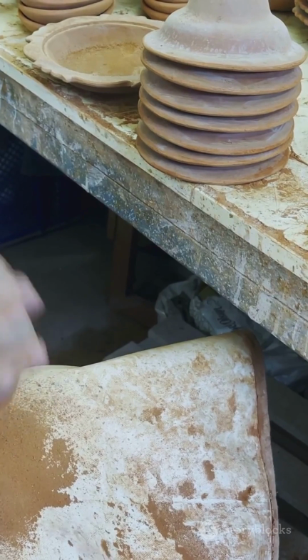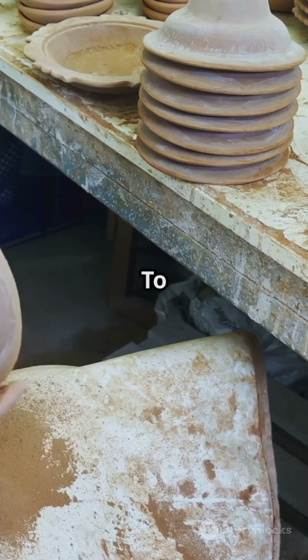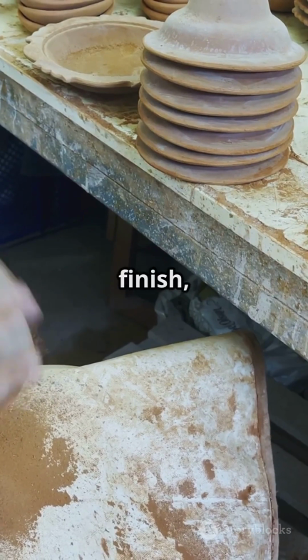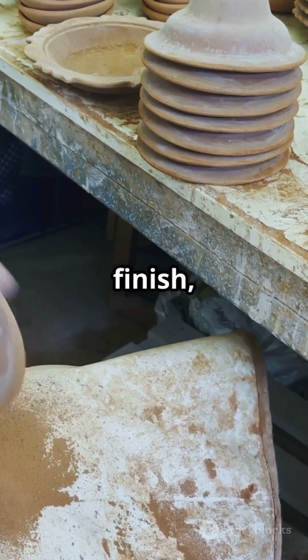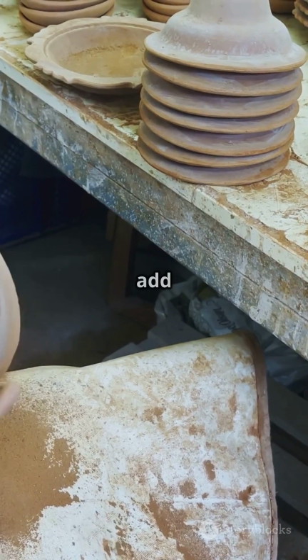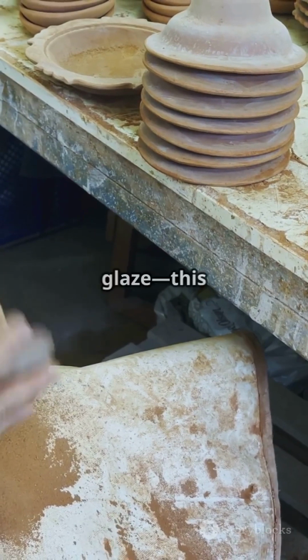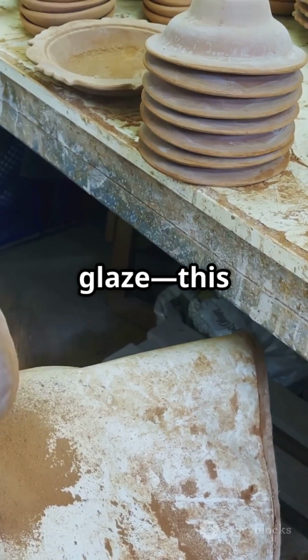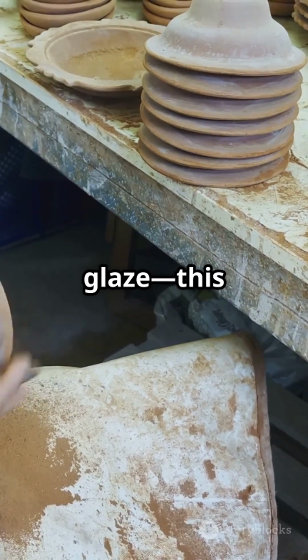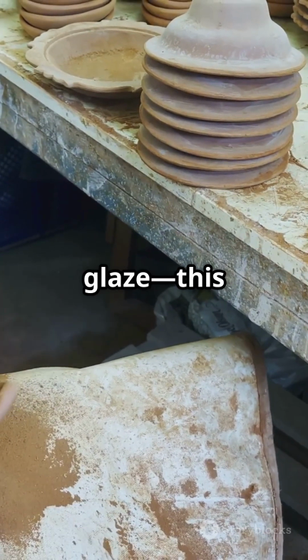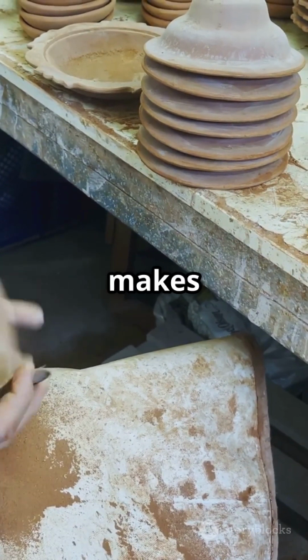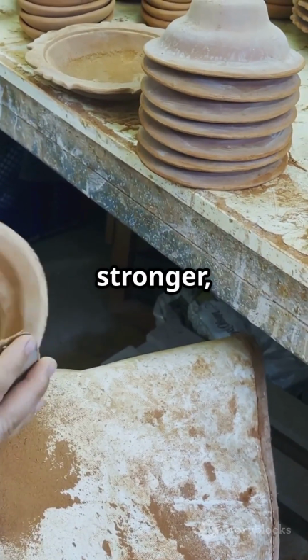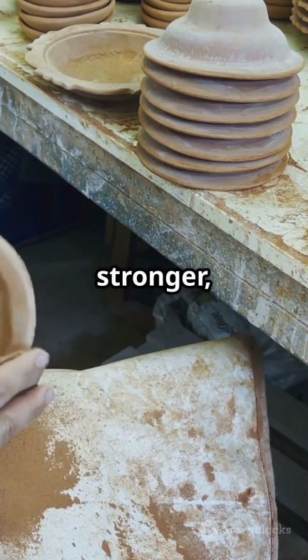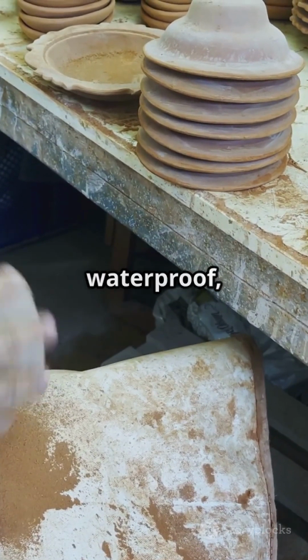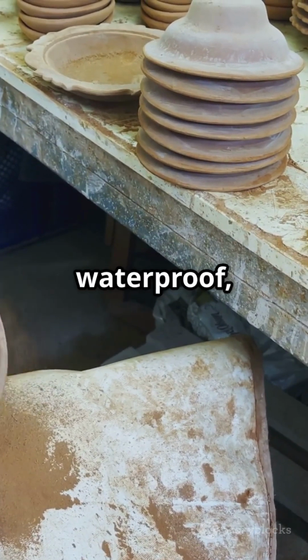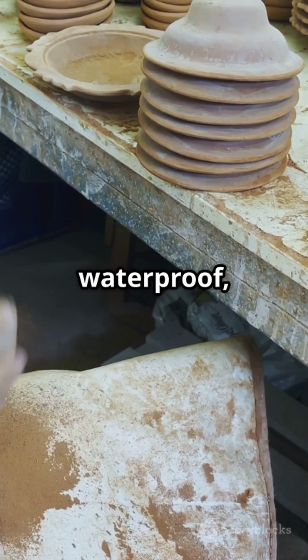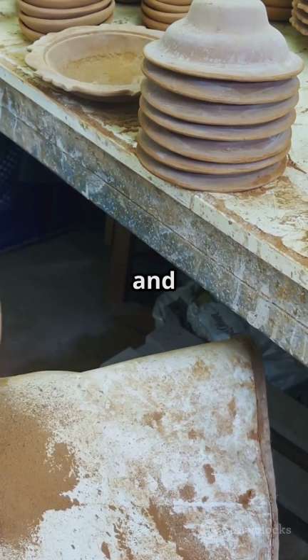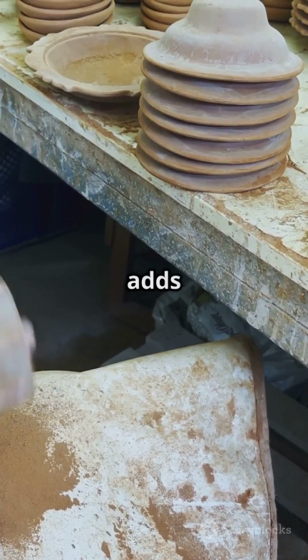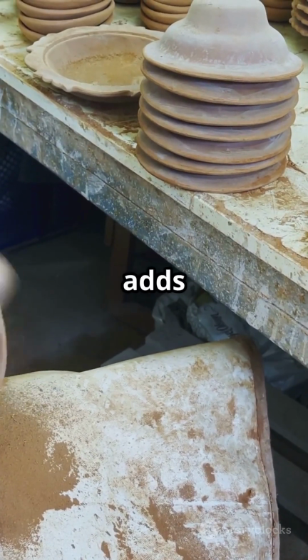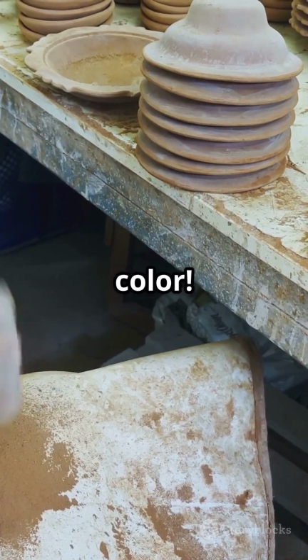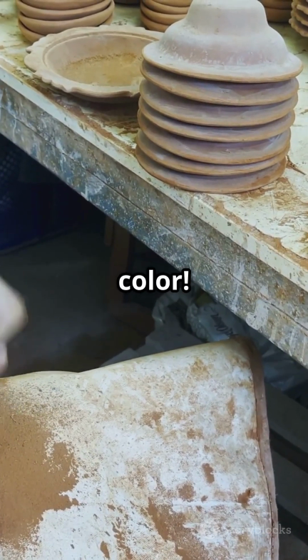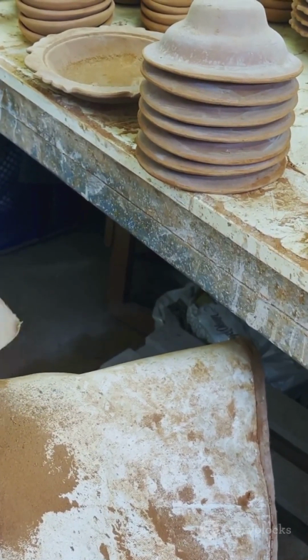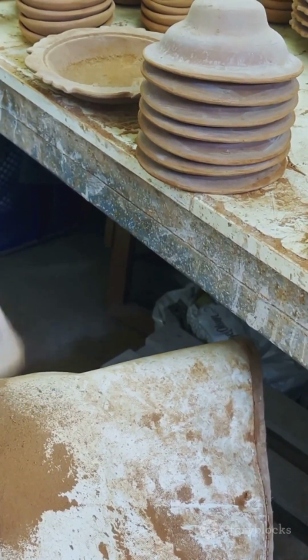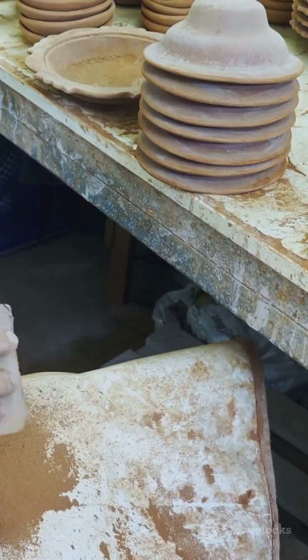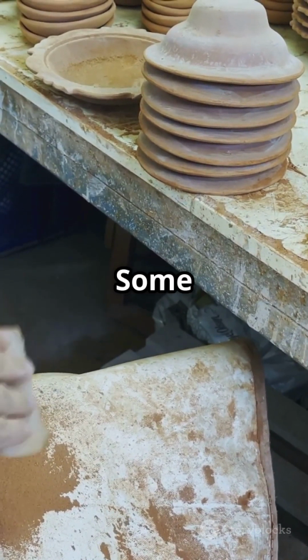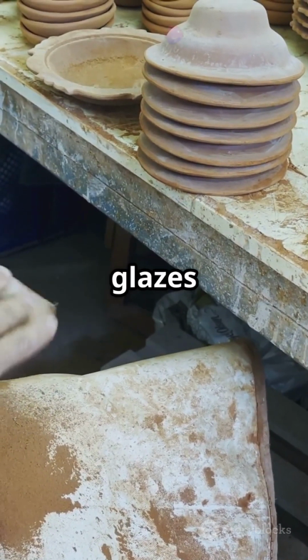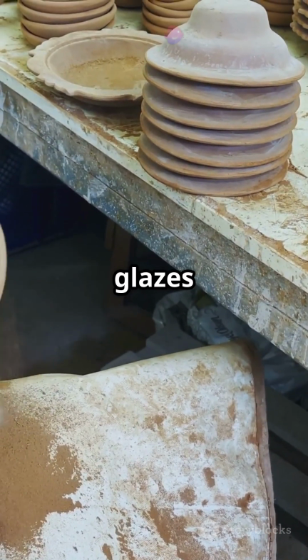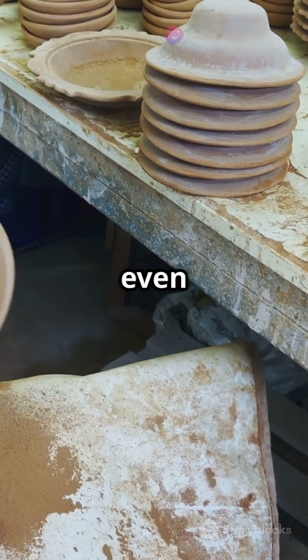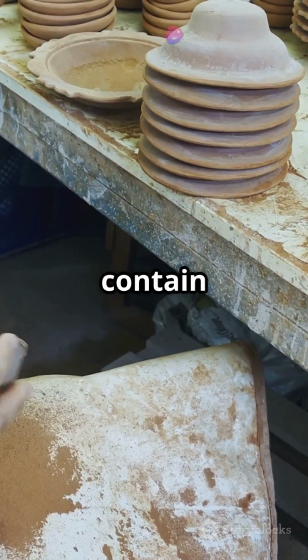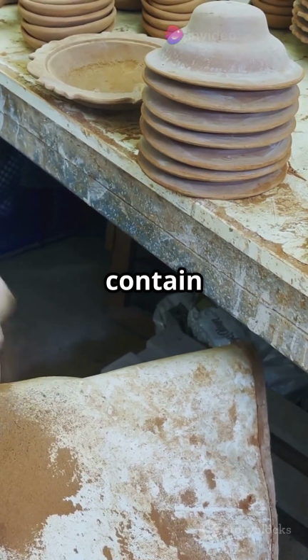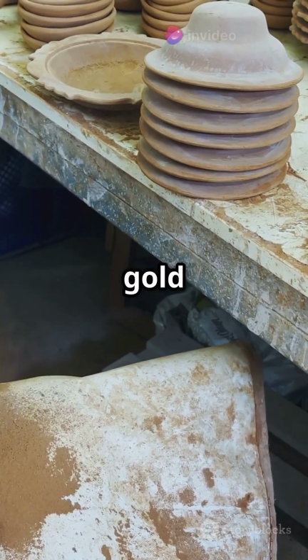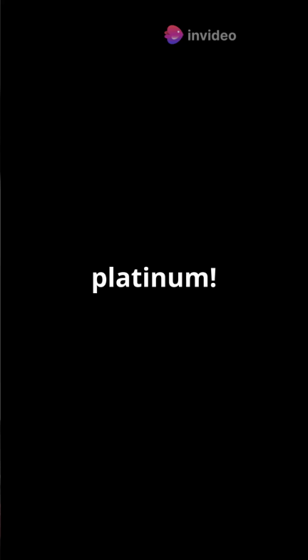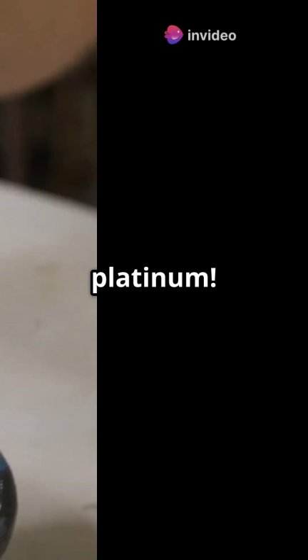To finish, we add a glaze. This makes it stronger, waterproof and adds colour. Some glazes even contain gold or platinum.